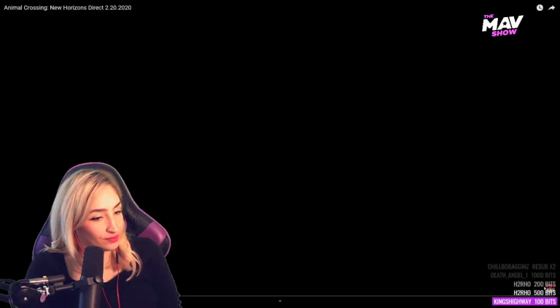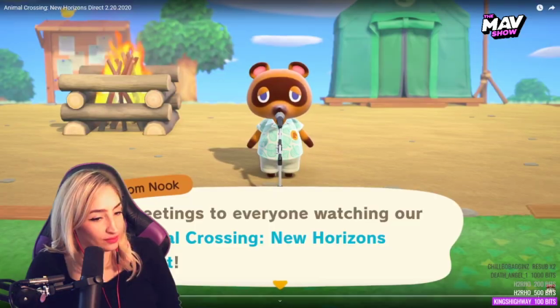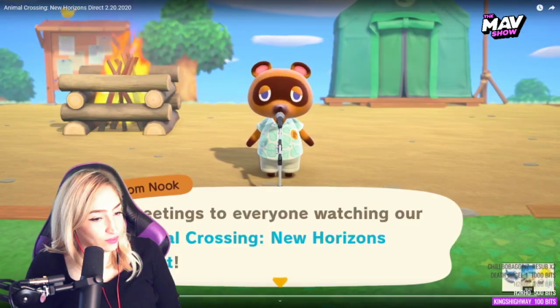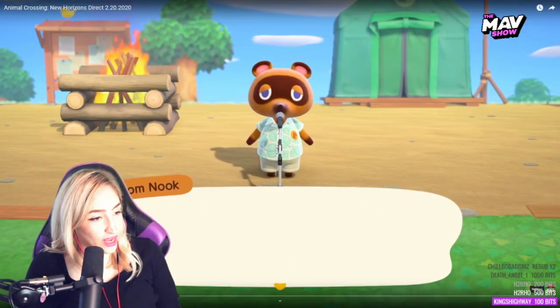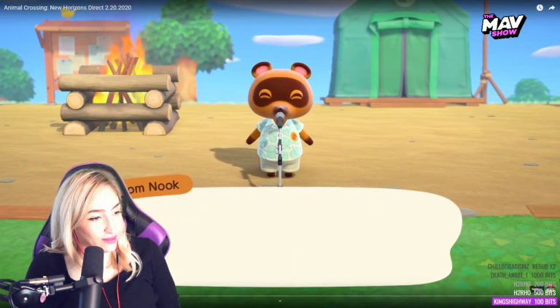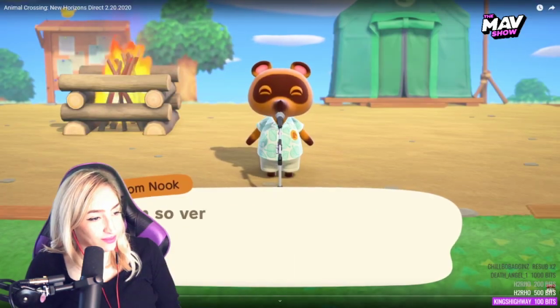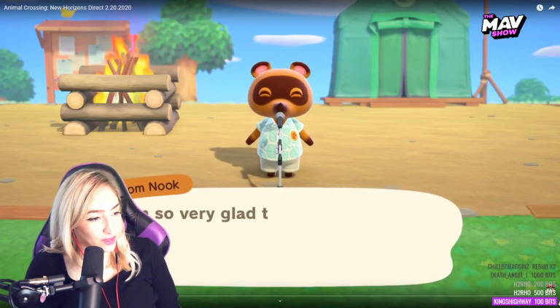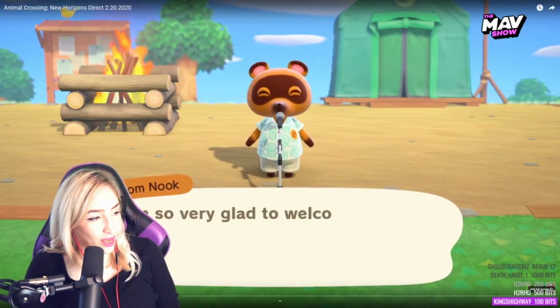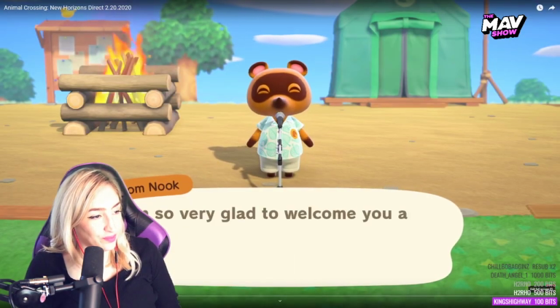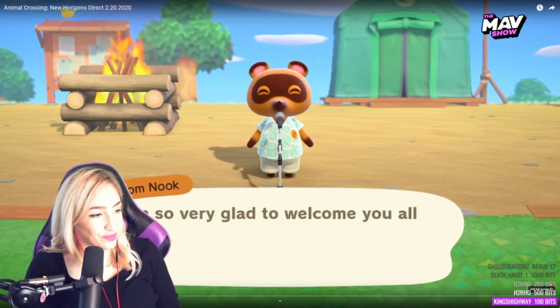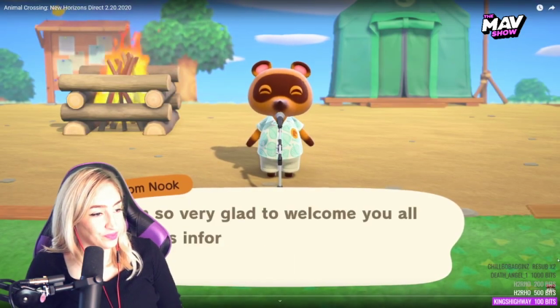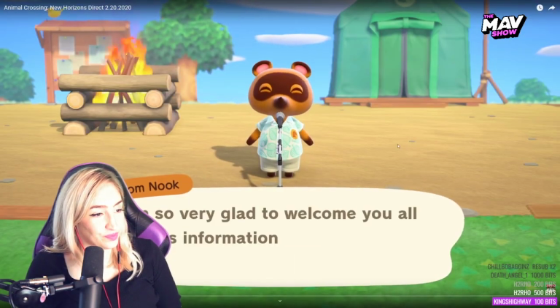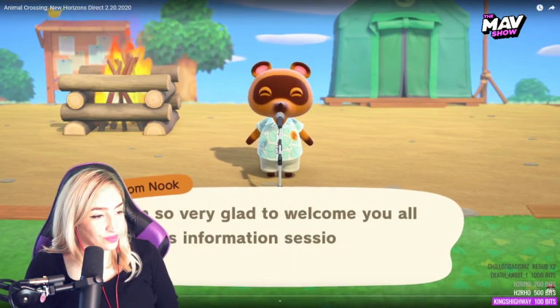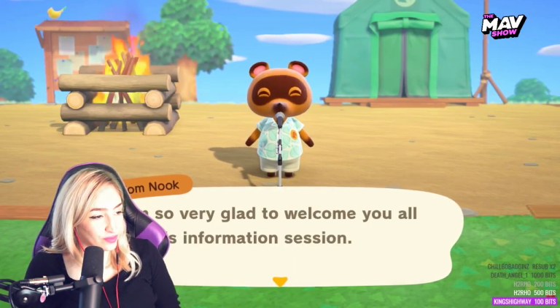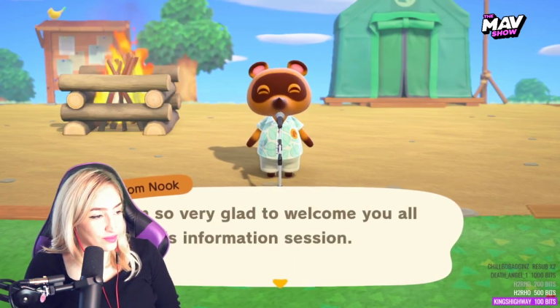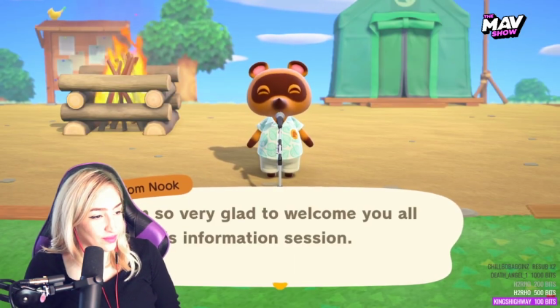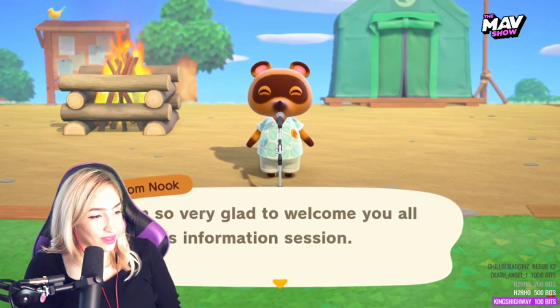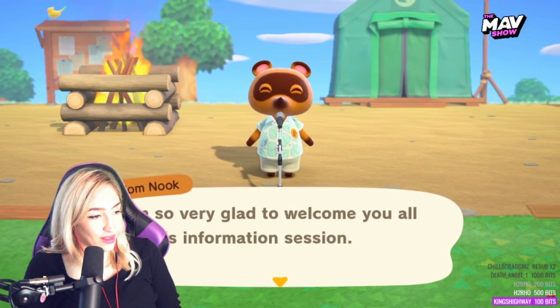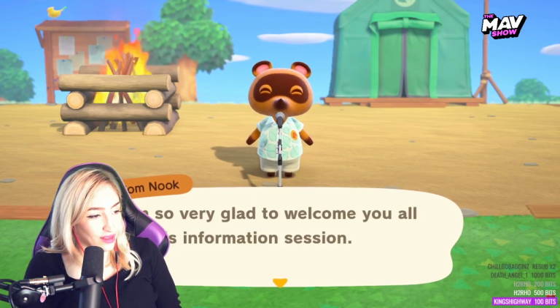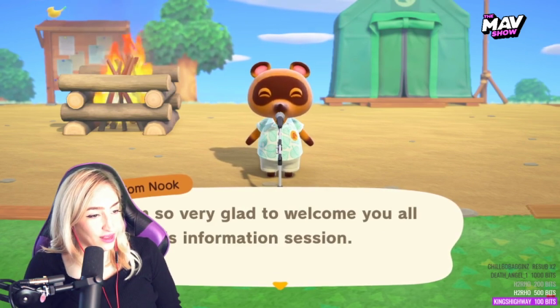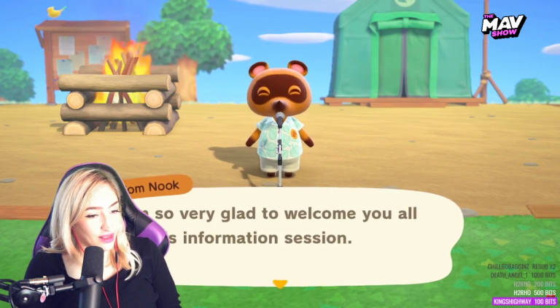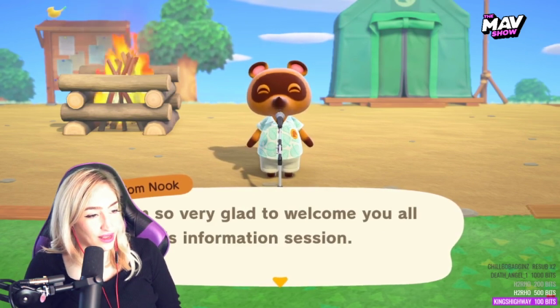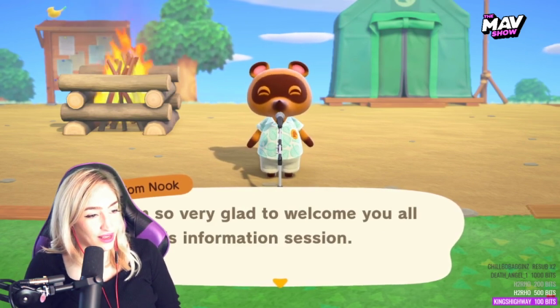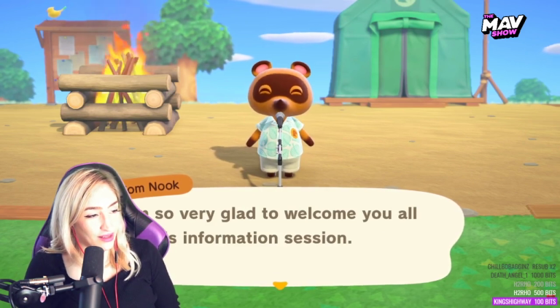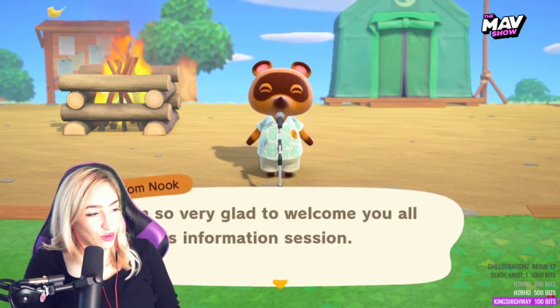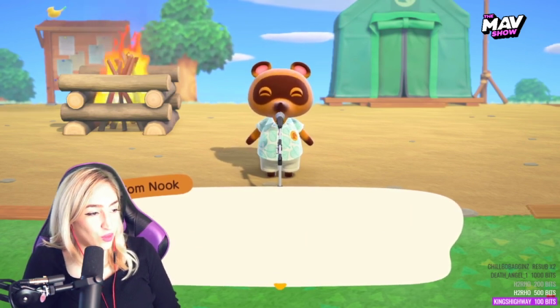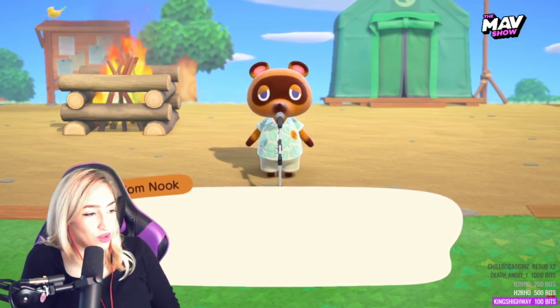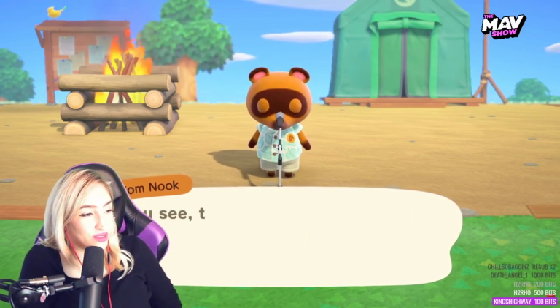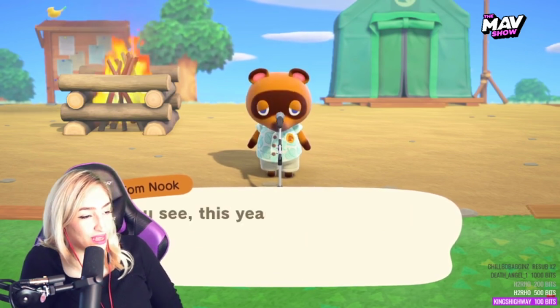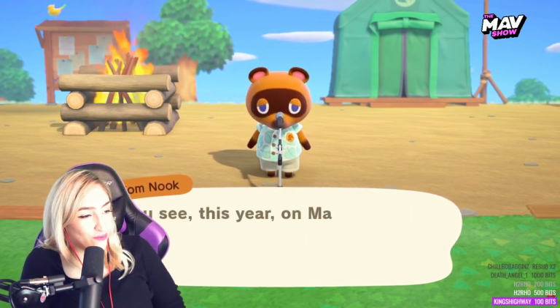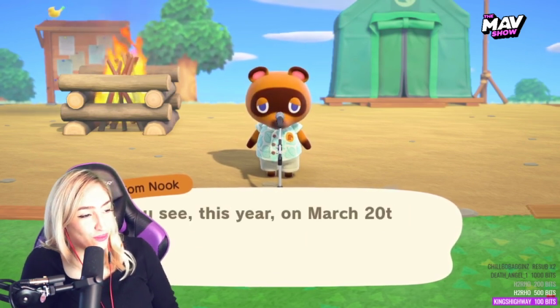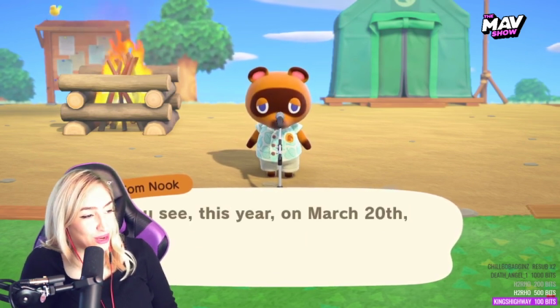Wait, okay — welcome, you all, to this information.